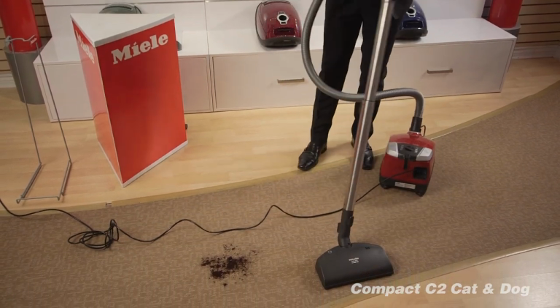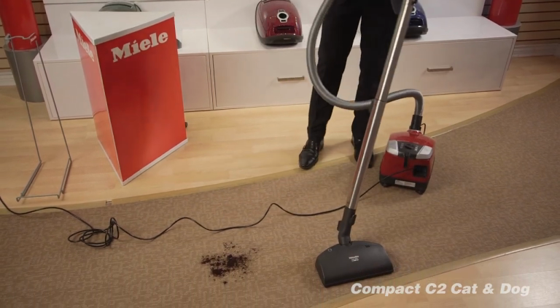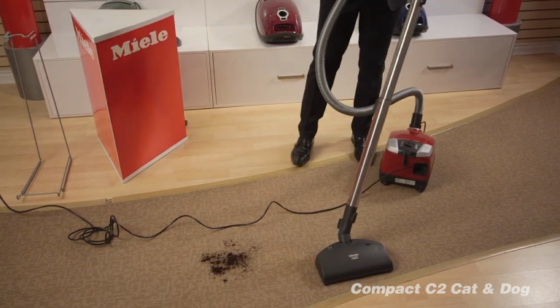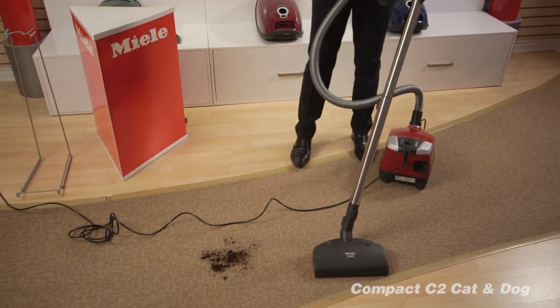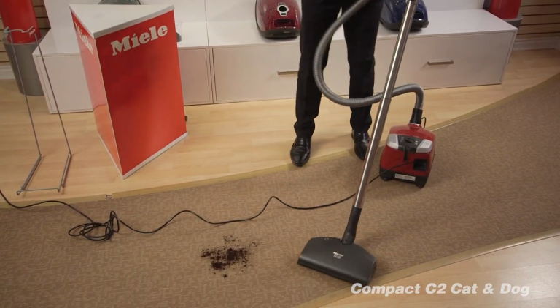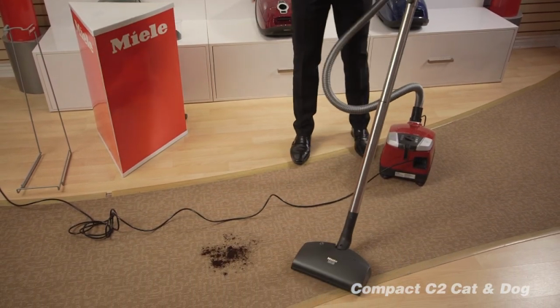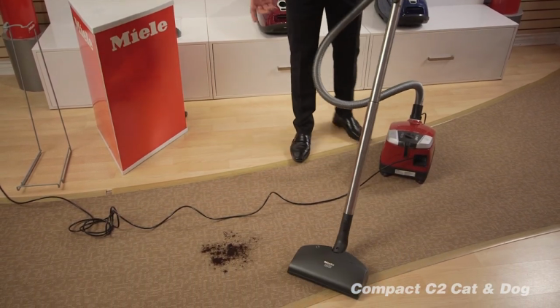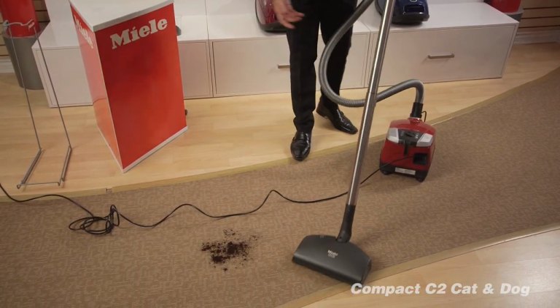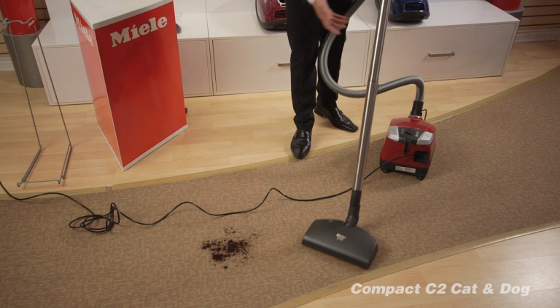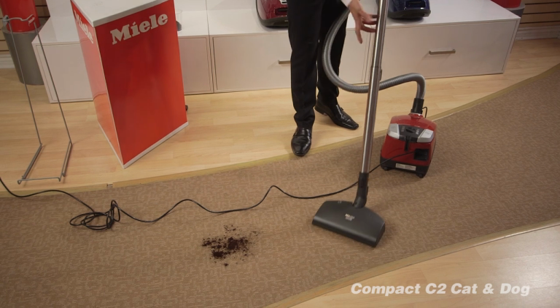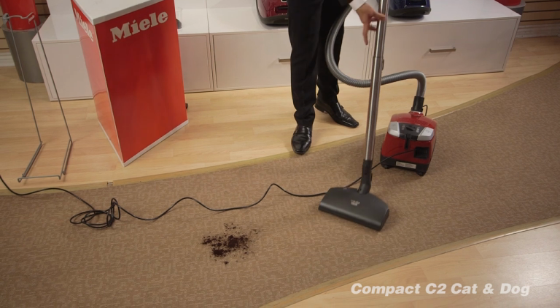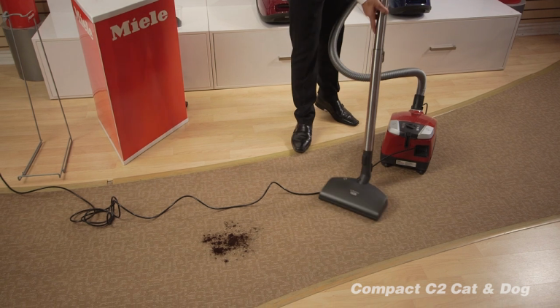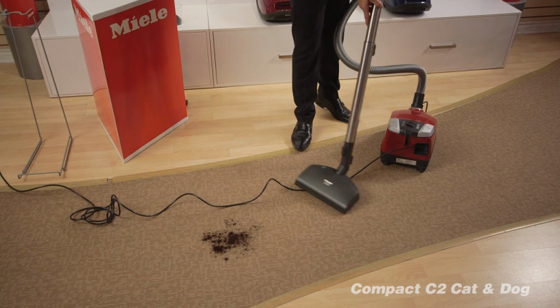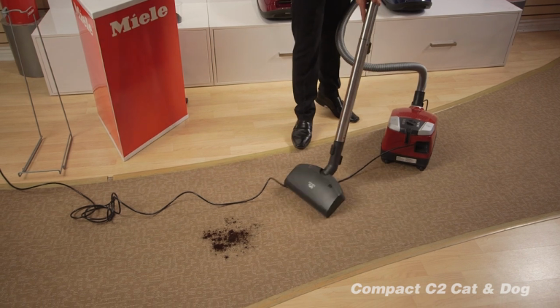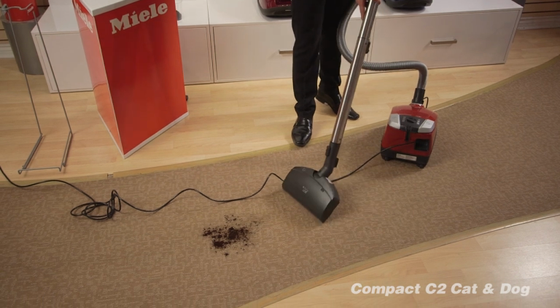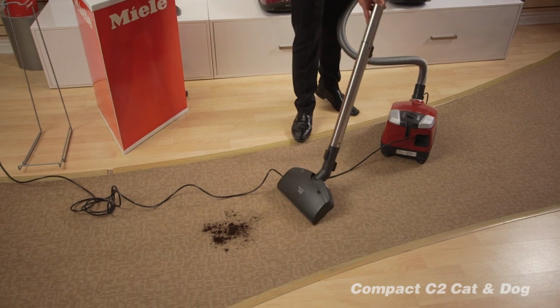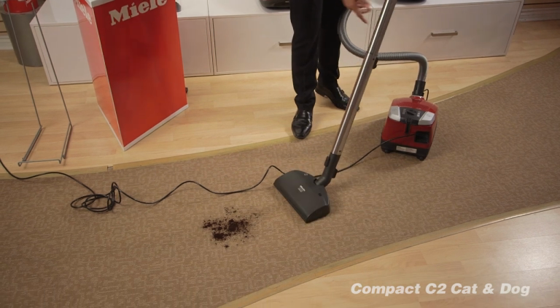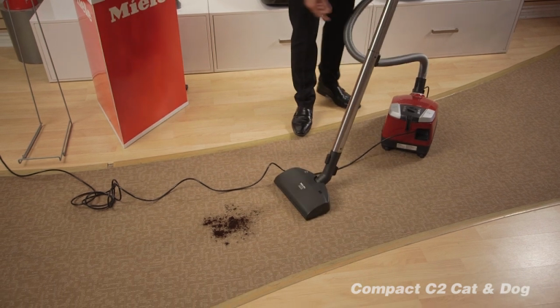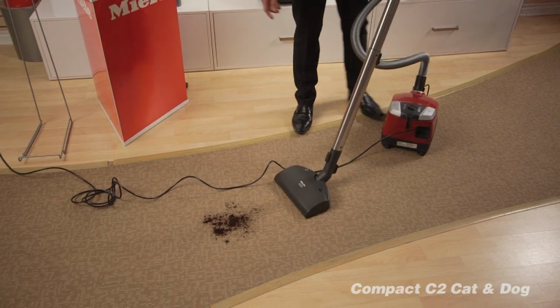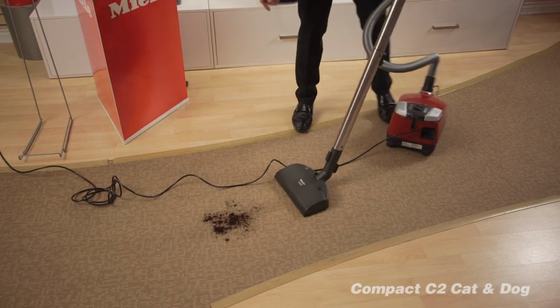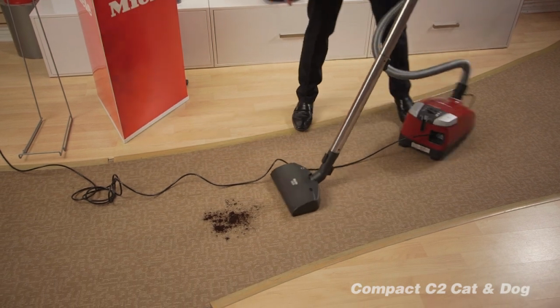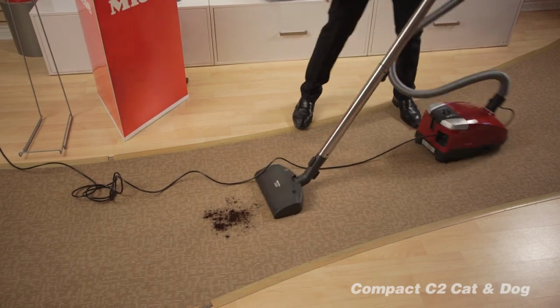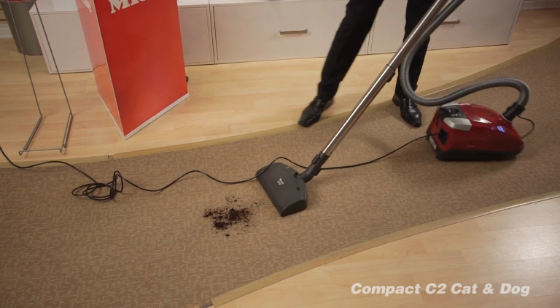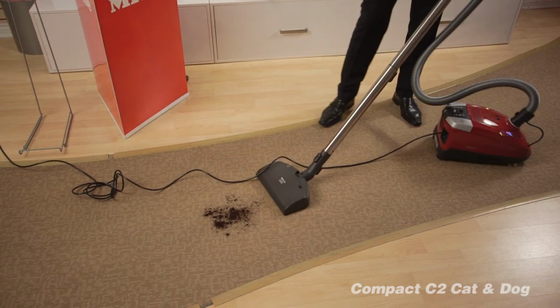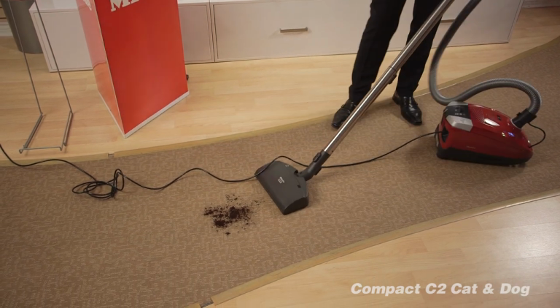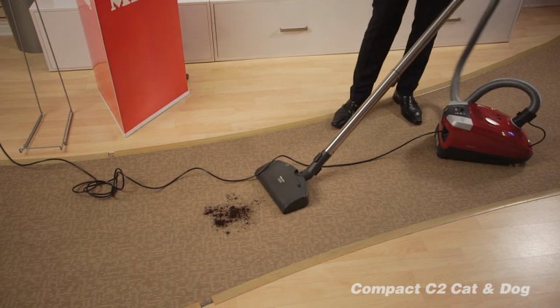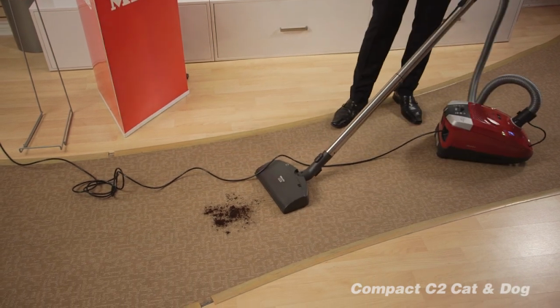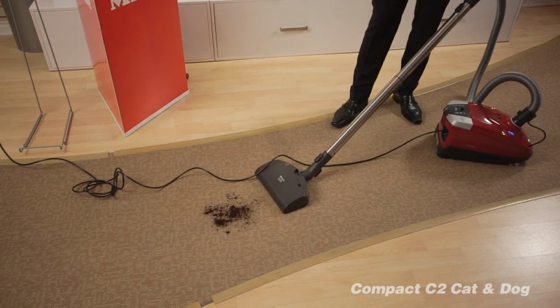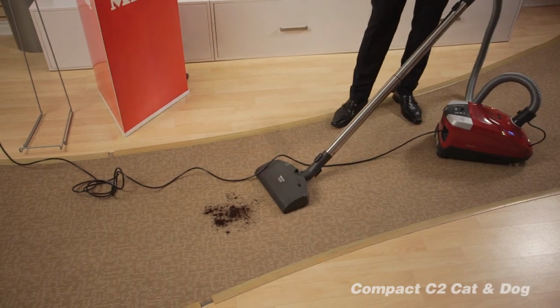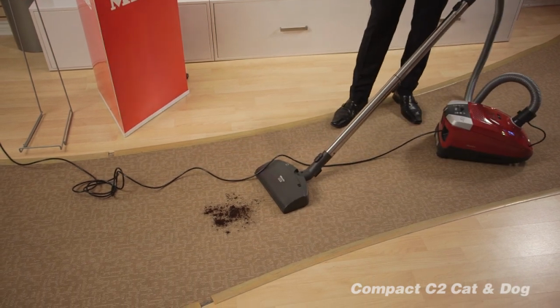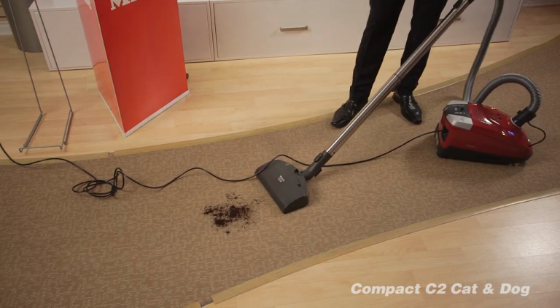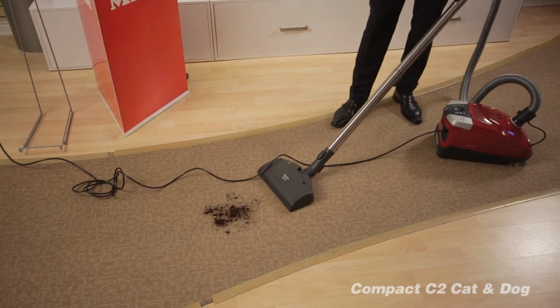As you can hear, it is extremely quiet, and I'm going to show you how nicely it picks up on the carpet.